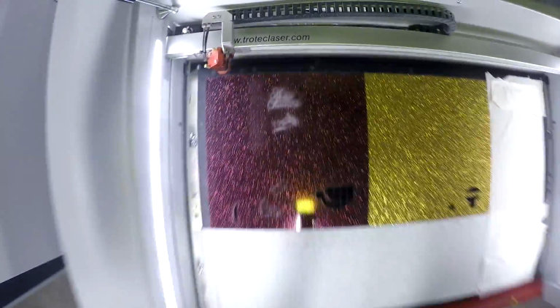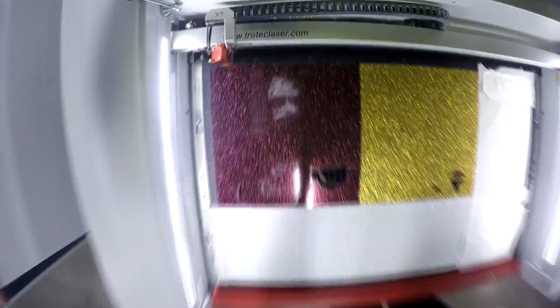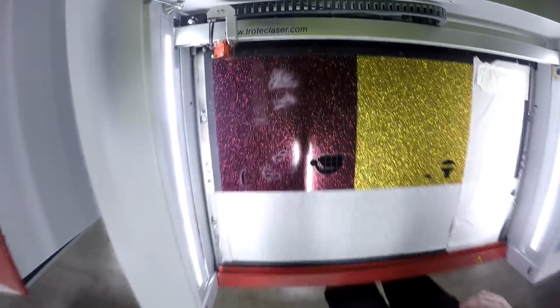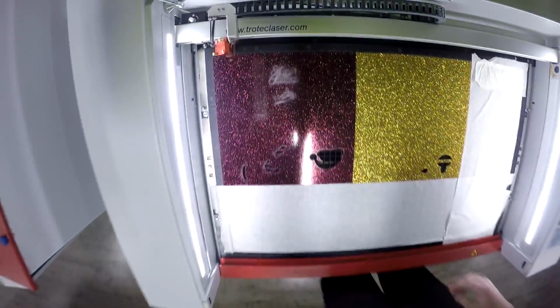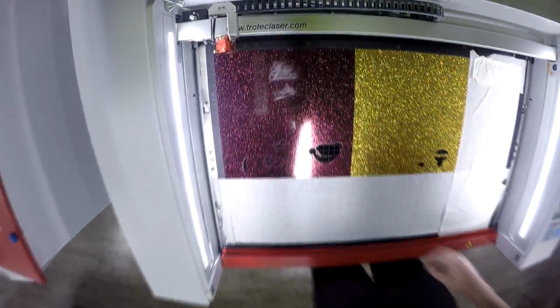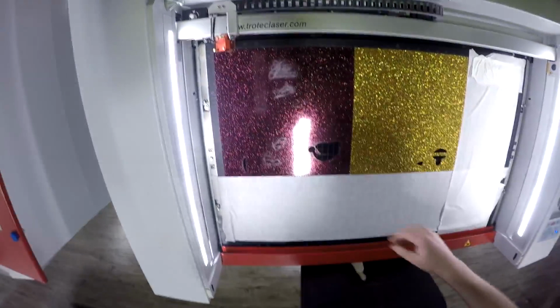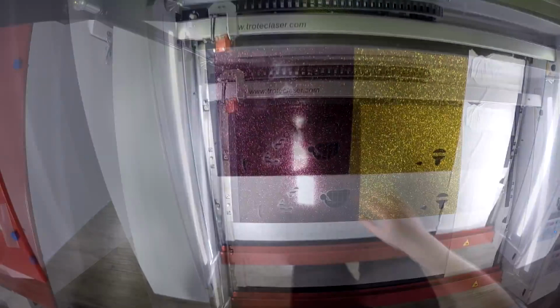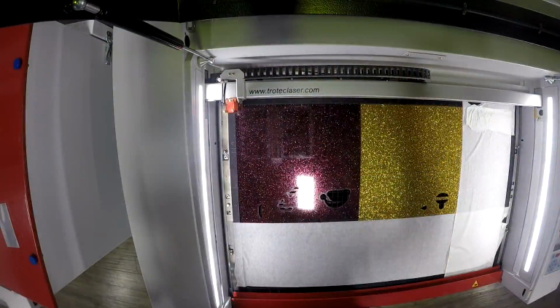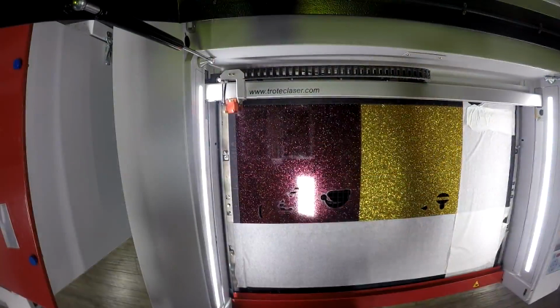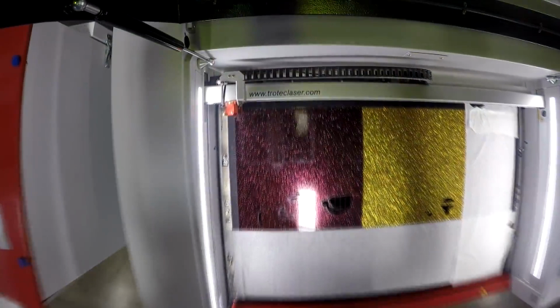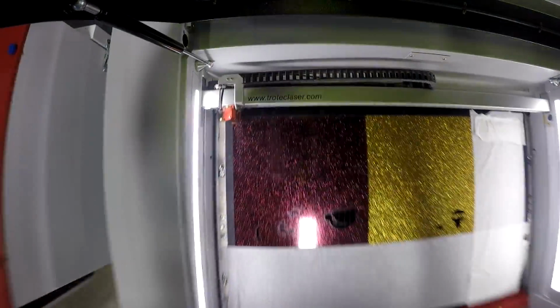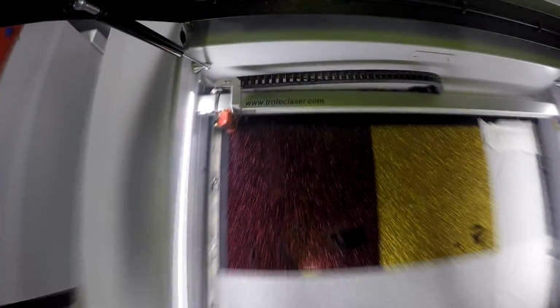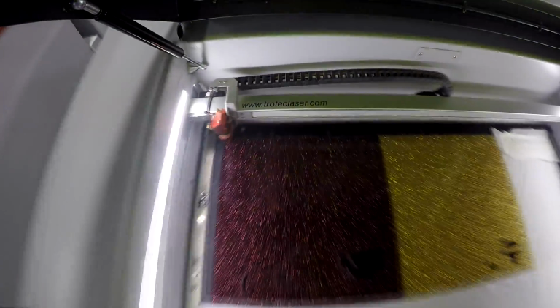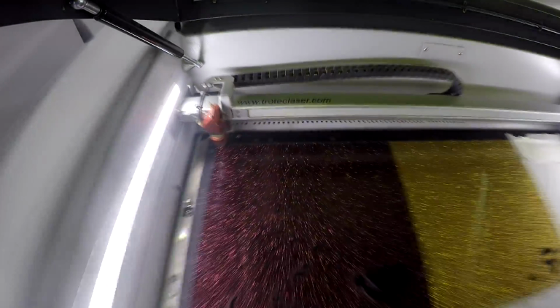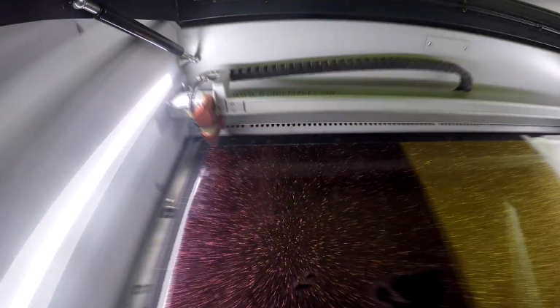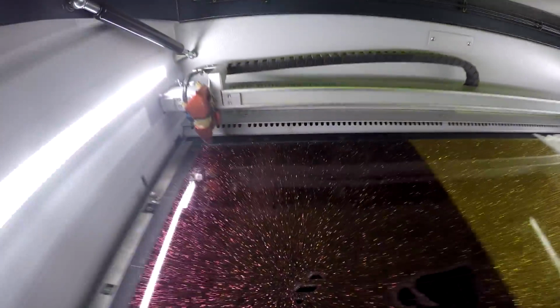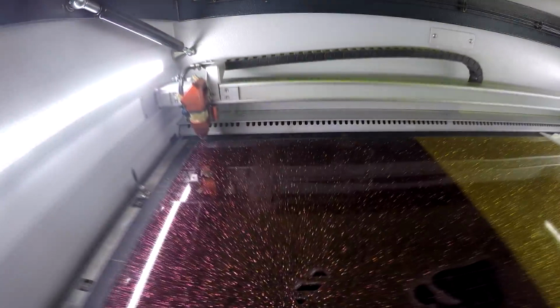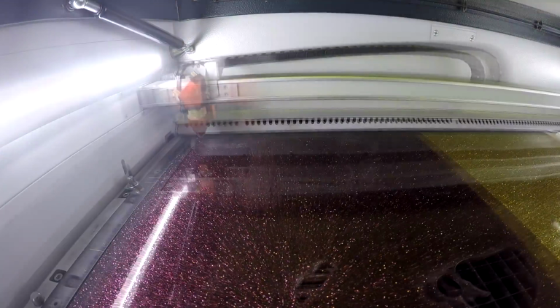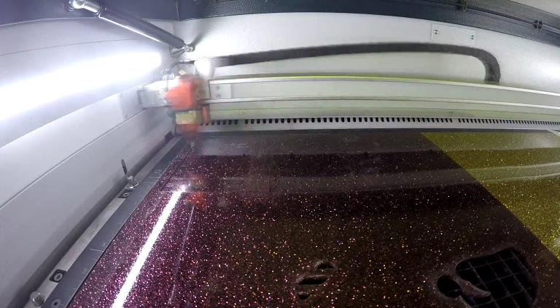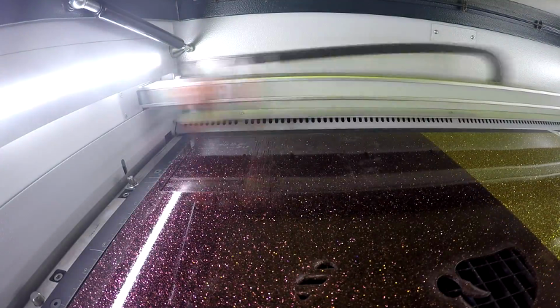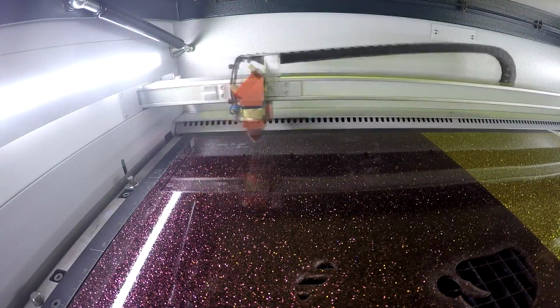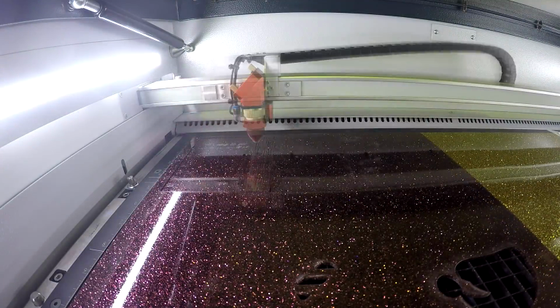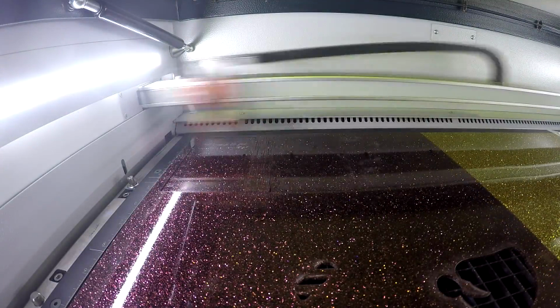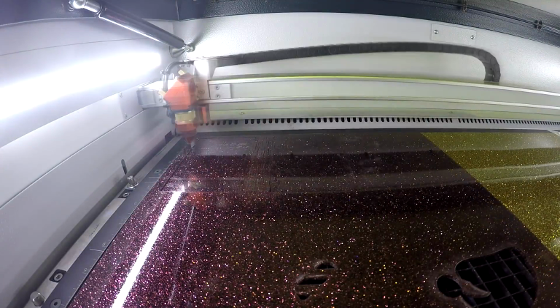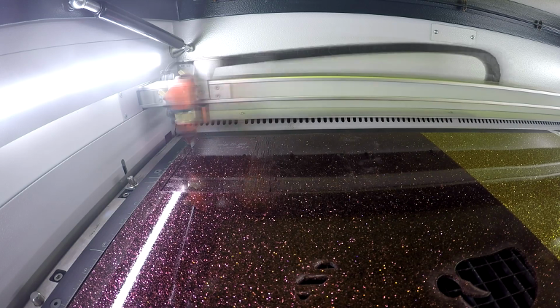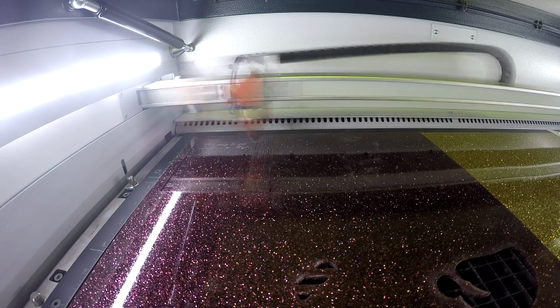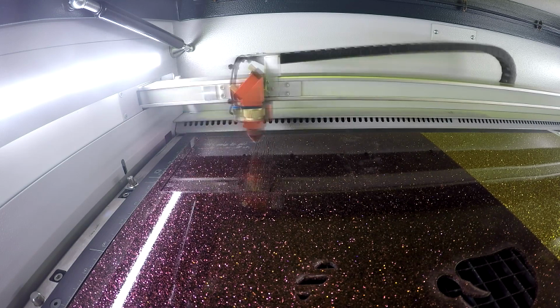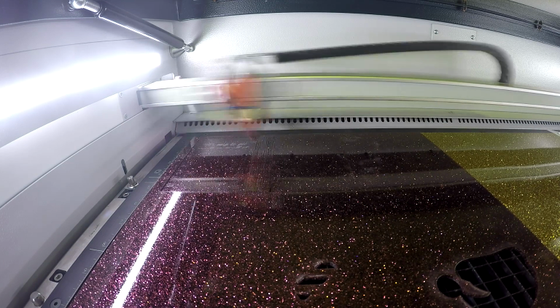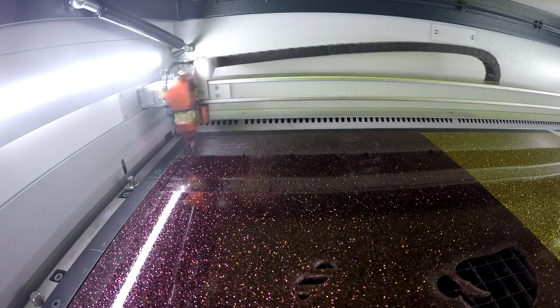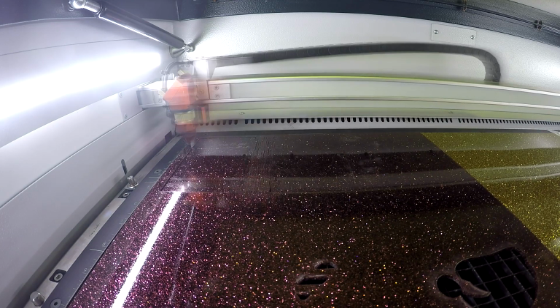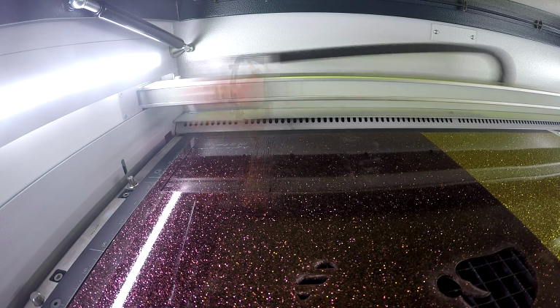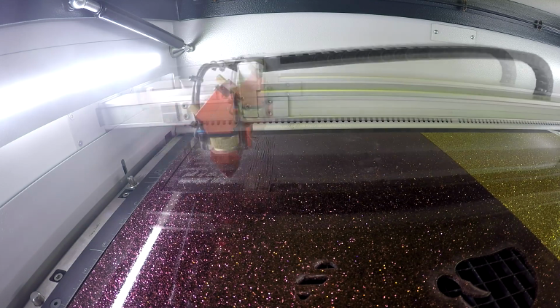Once we have our acrylic cut, we flip the card over. We then engrave the inside and do a kiss cut for our paper.